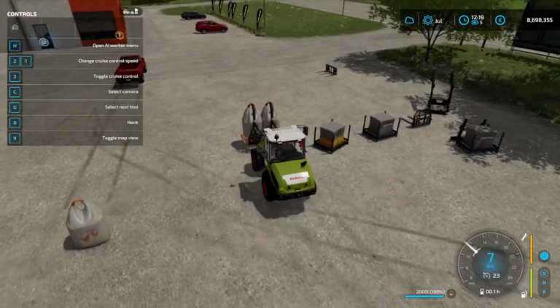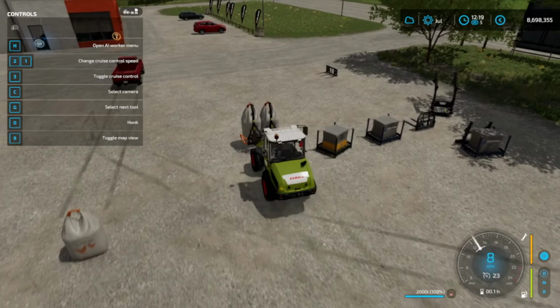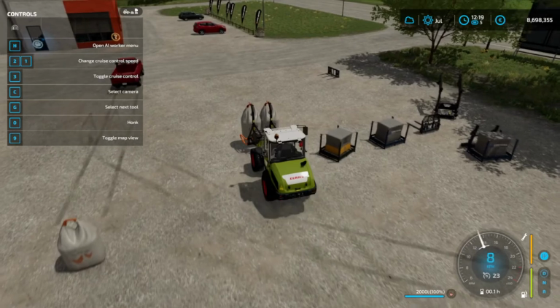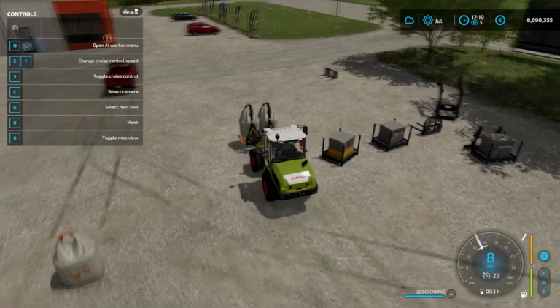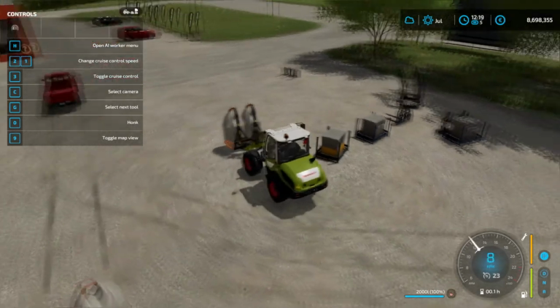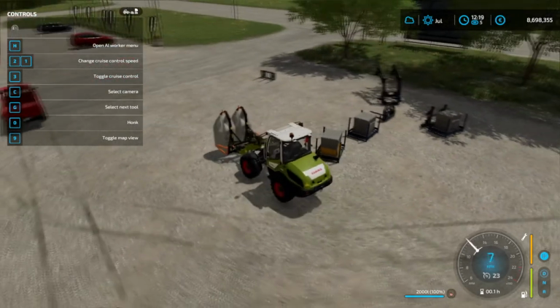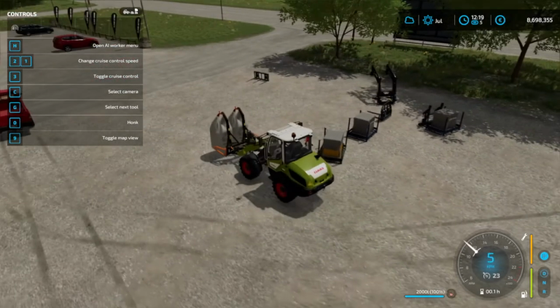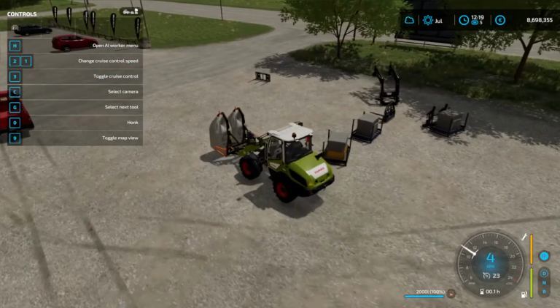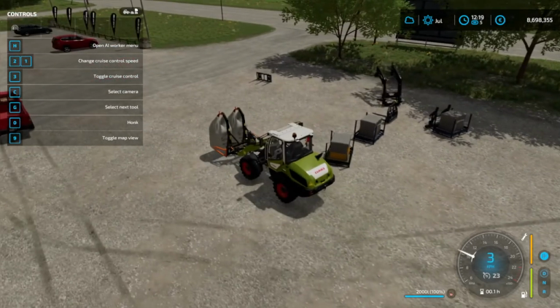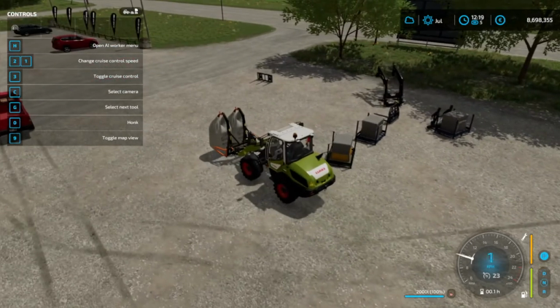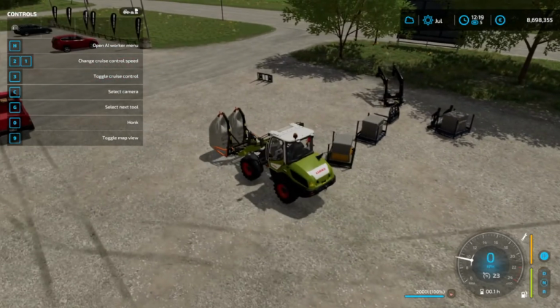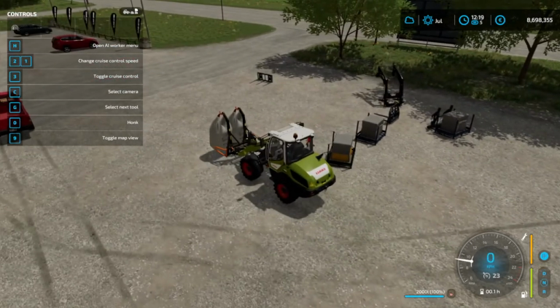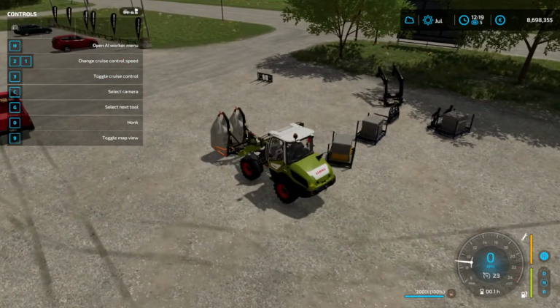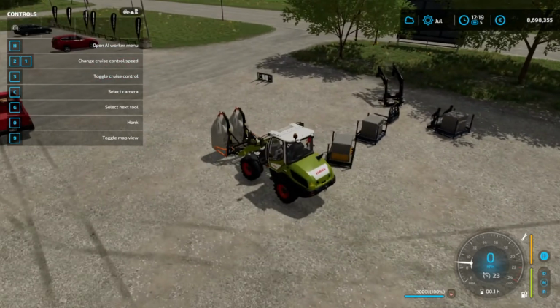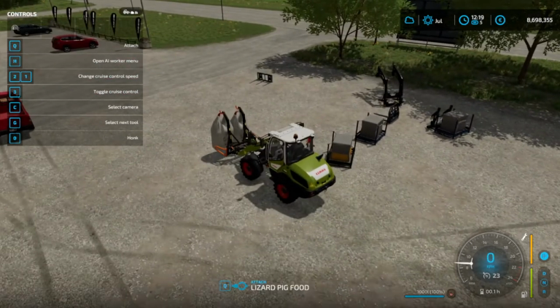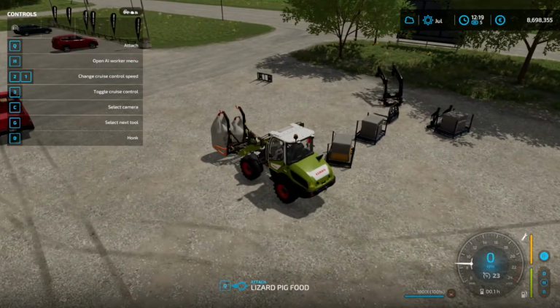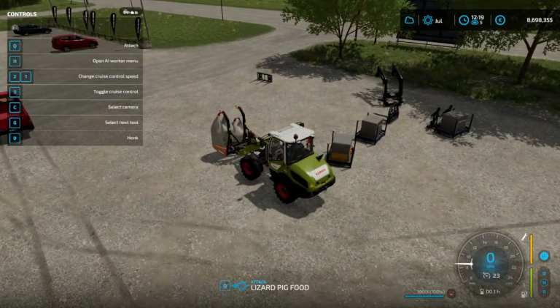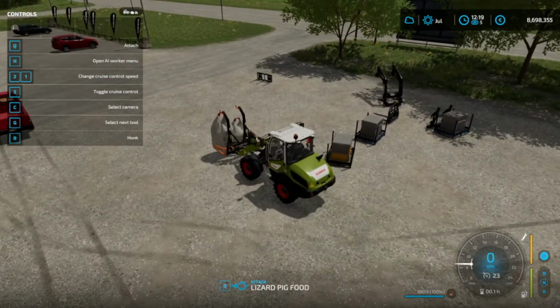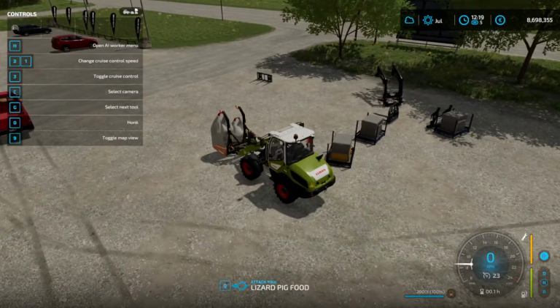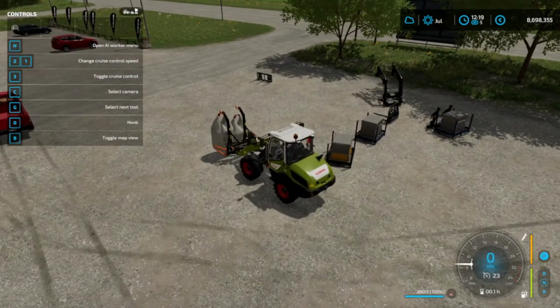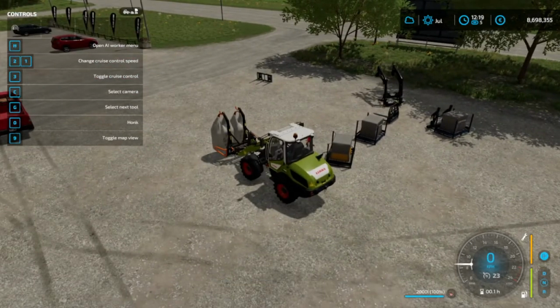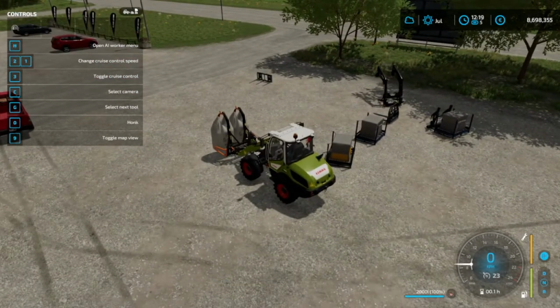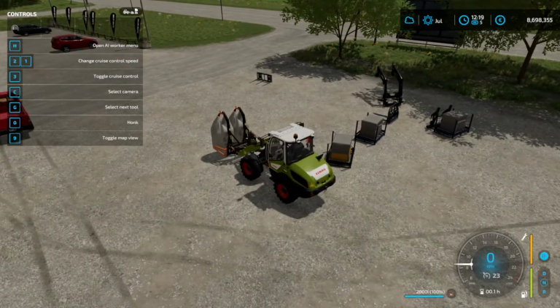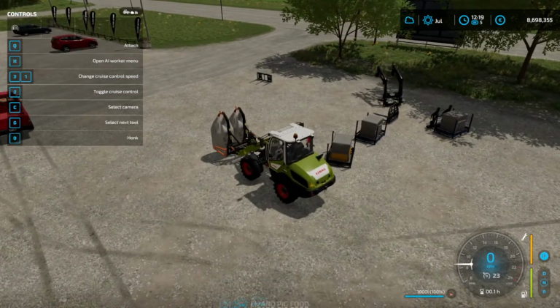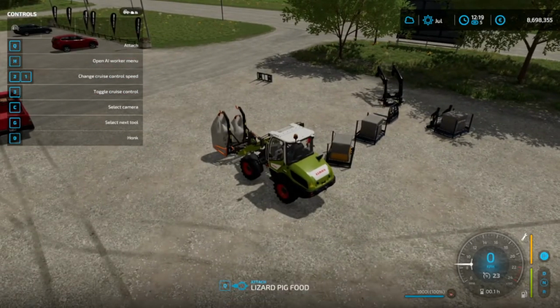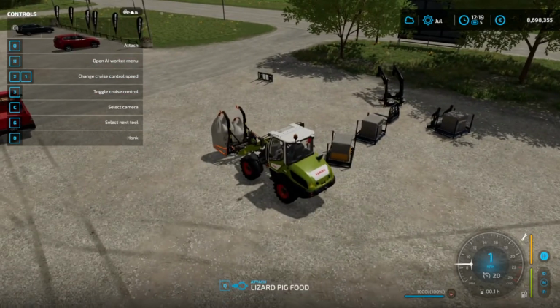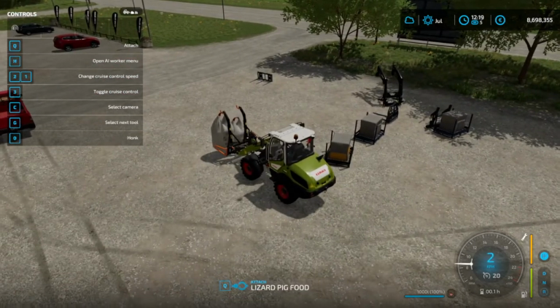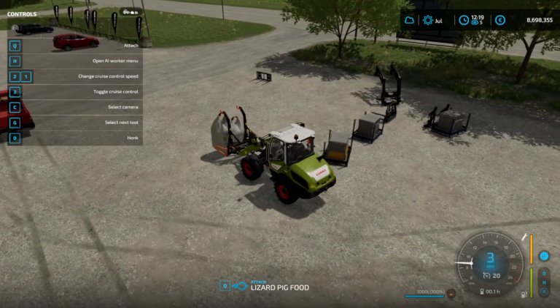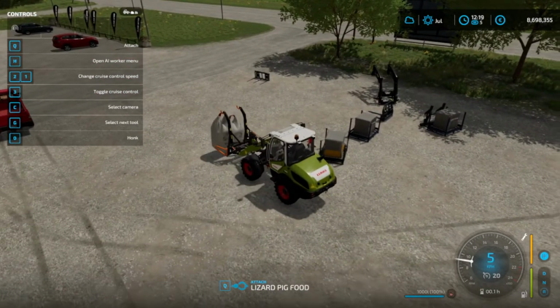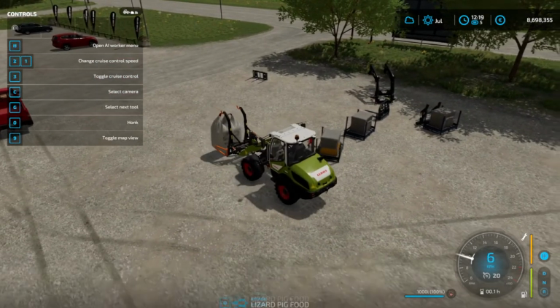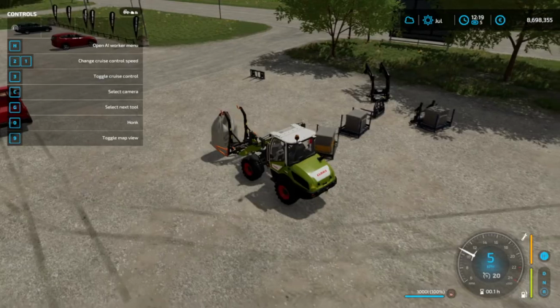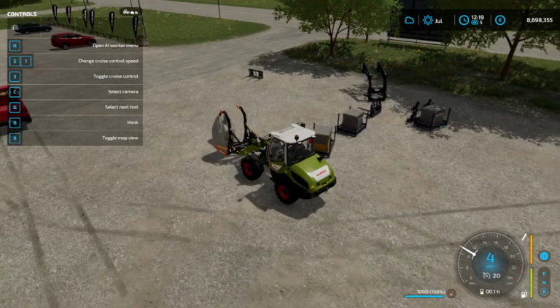And then to drop them again, I think you just press Q. Guess I gotta drive away a little bit.